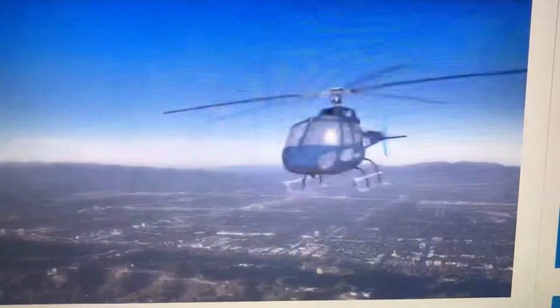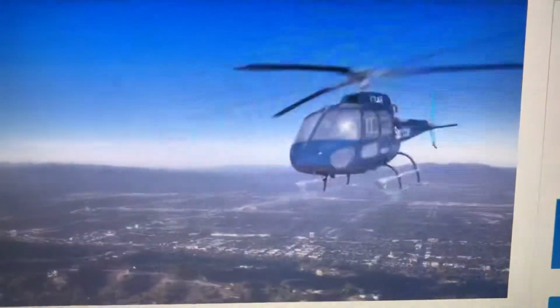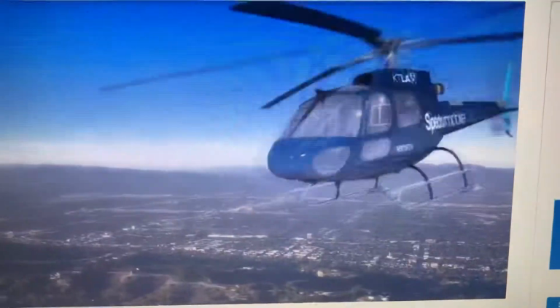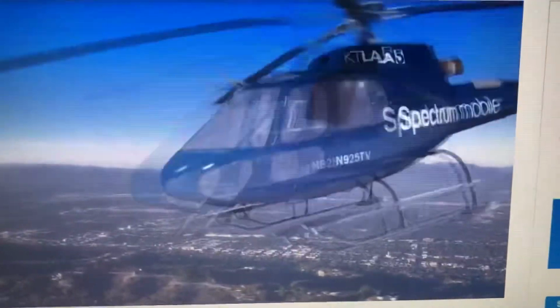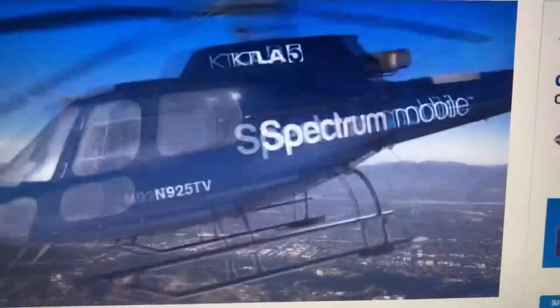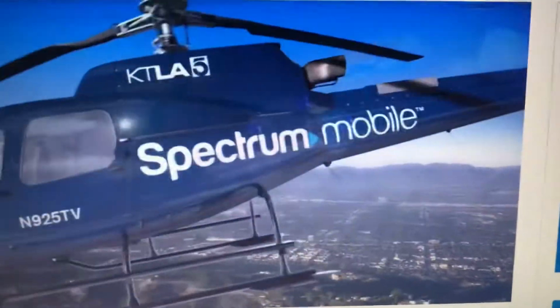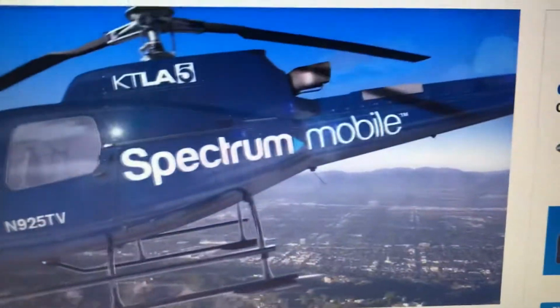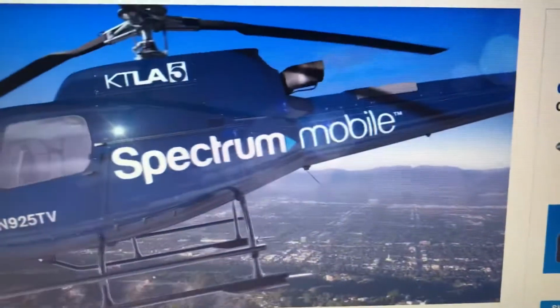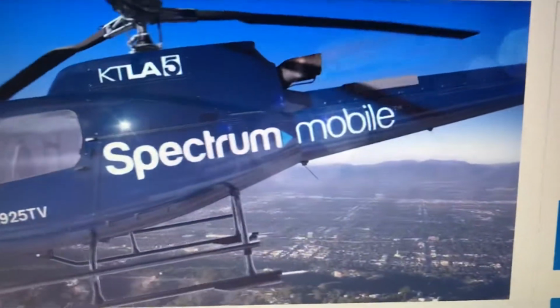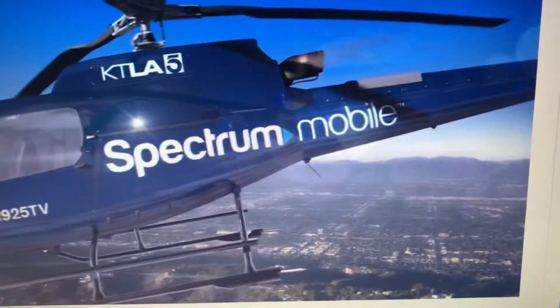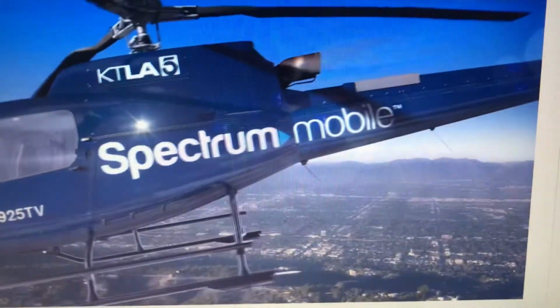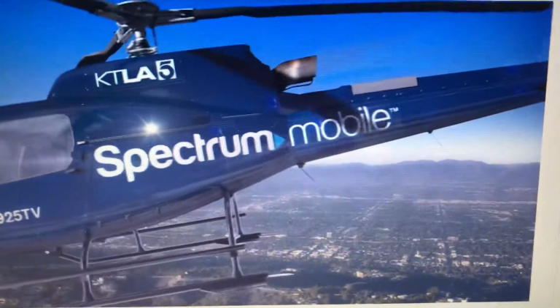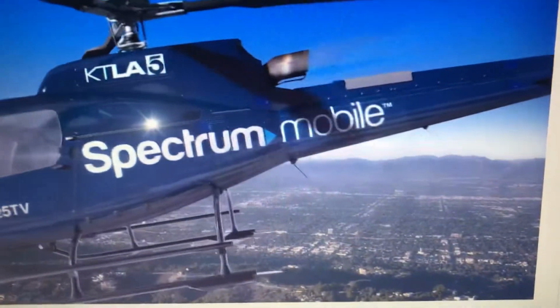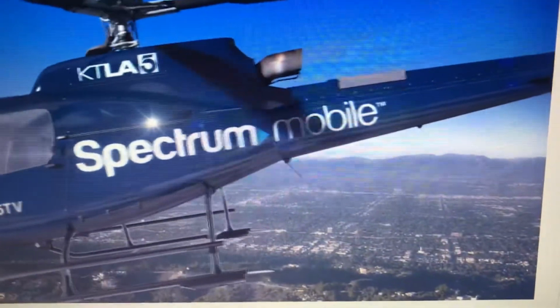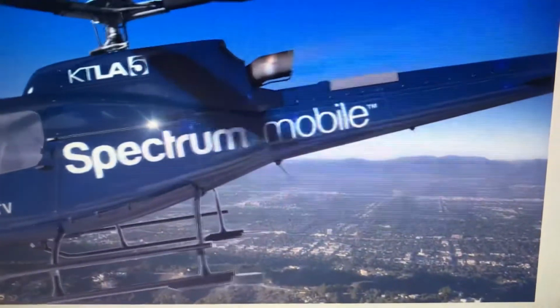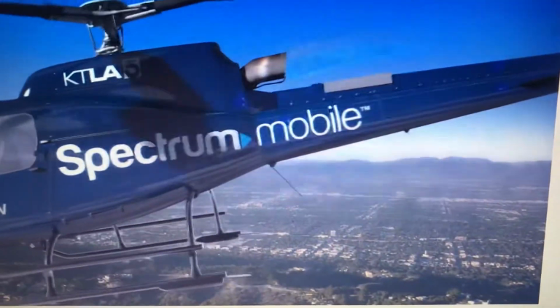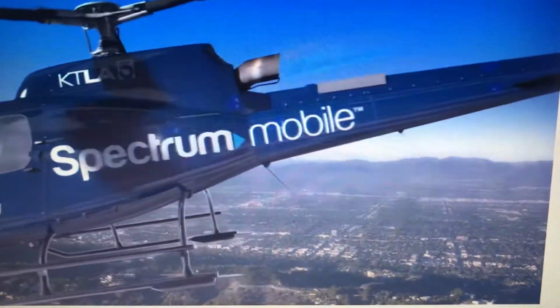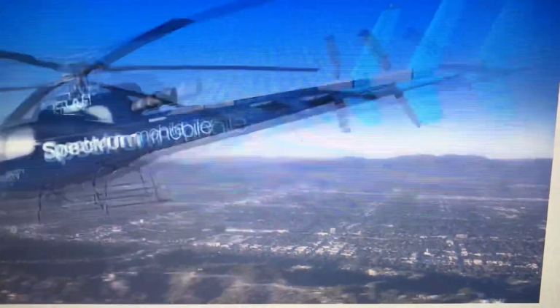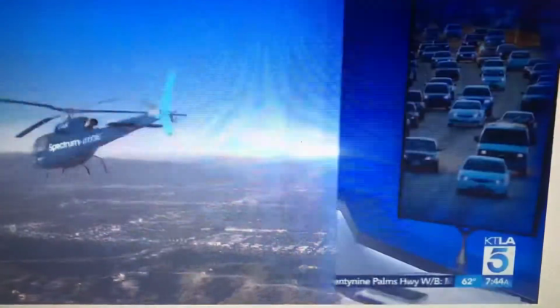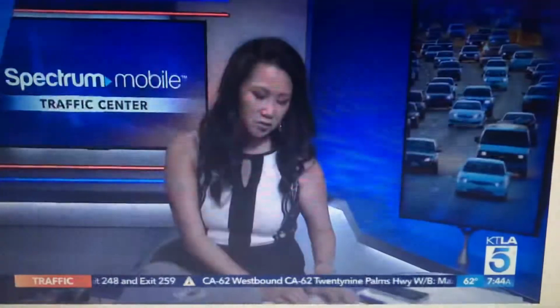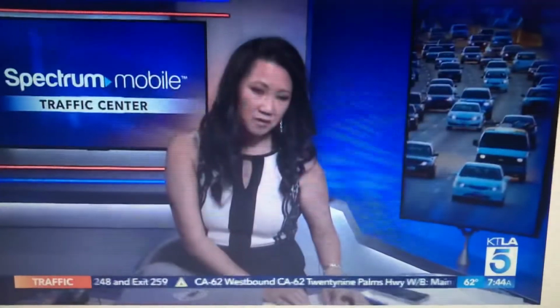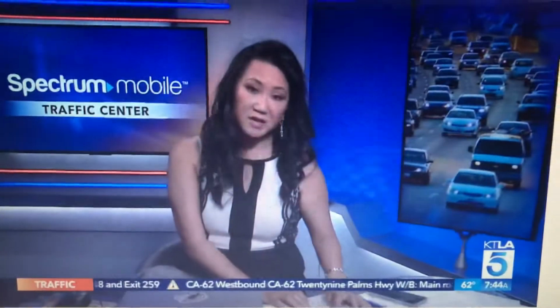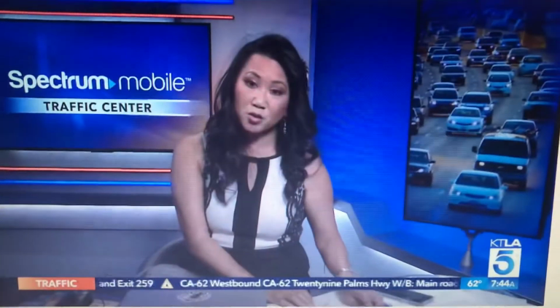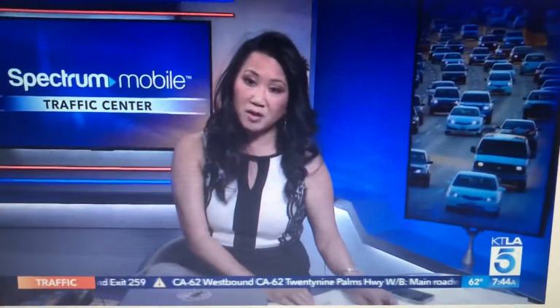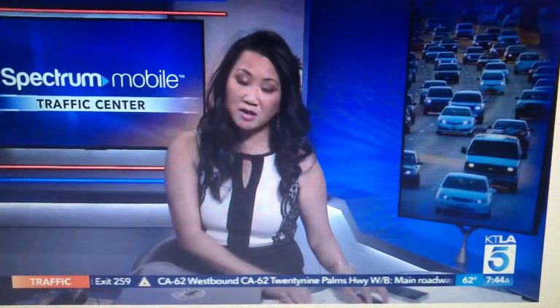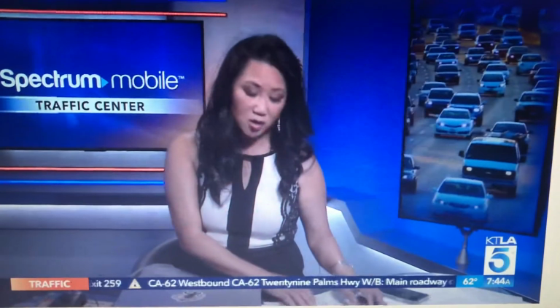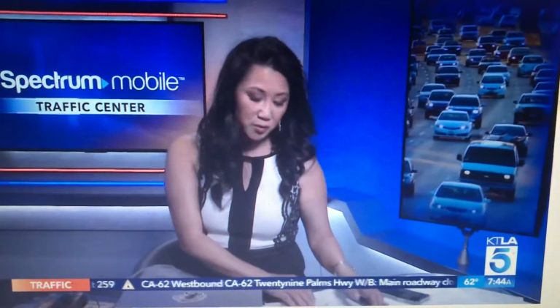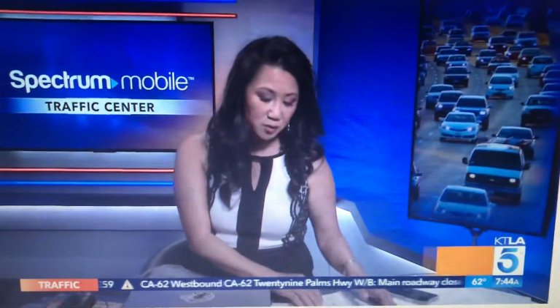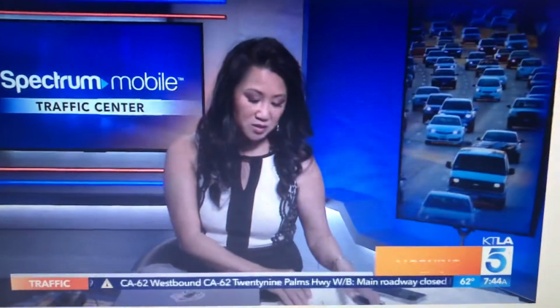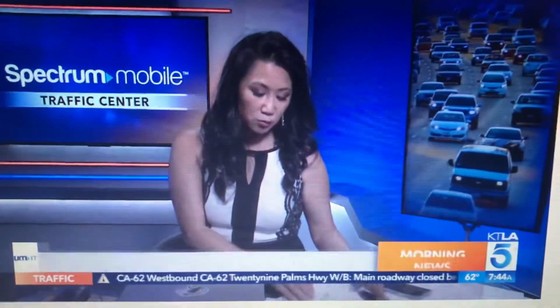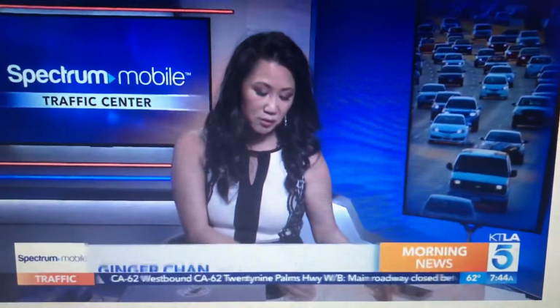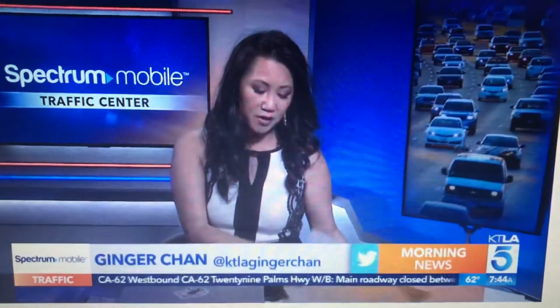And now, traffic by Spectrum Mobile. A little bit of haze still lingering in Long Beach, but still really pretty.